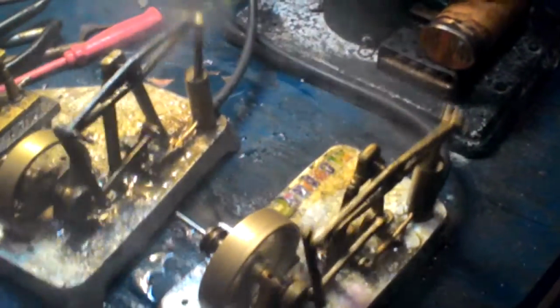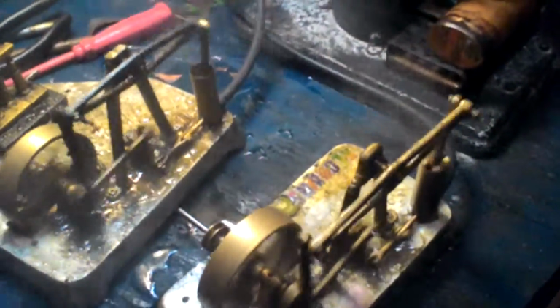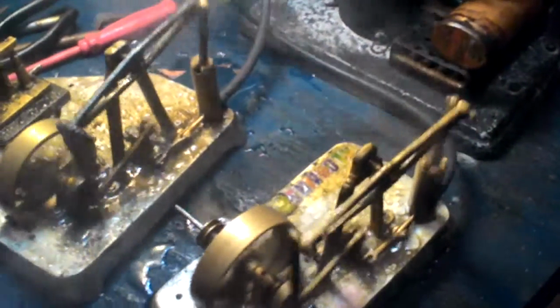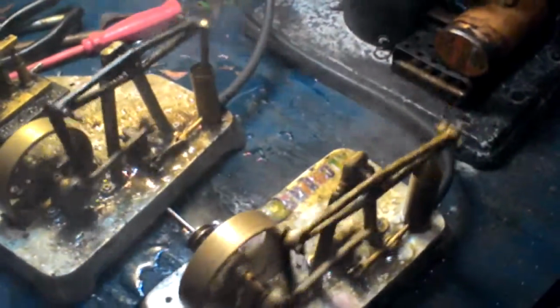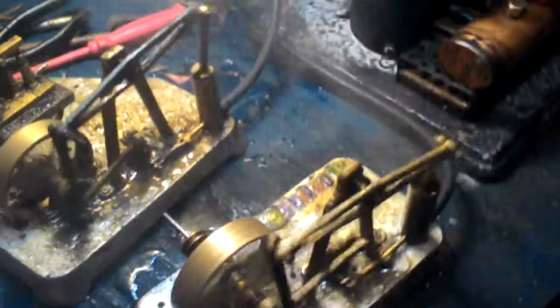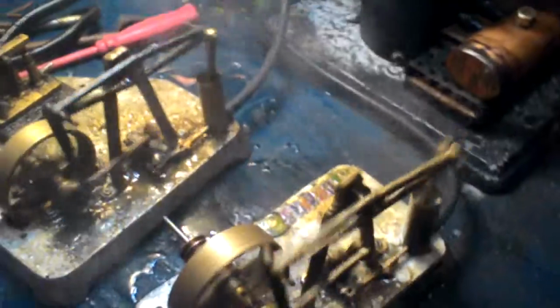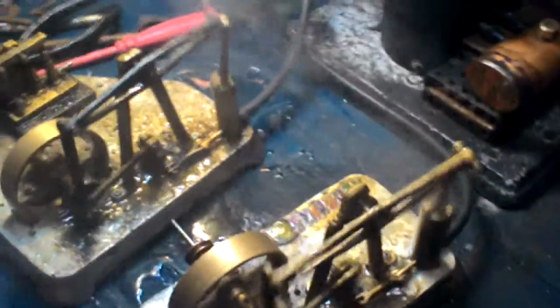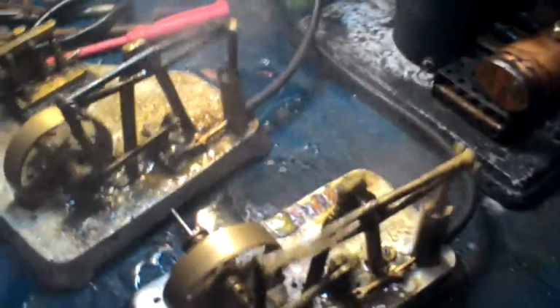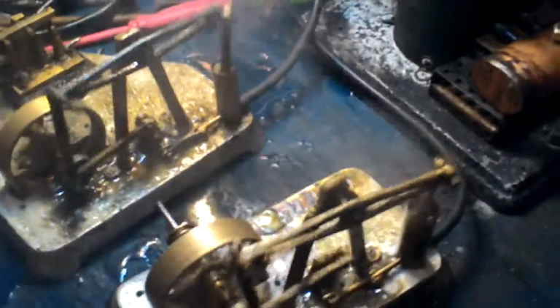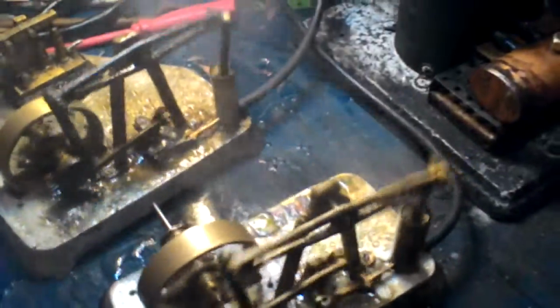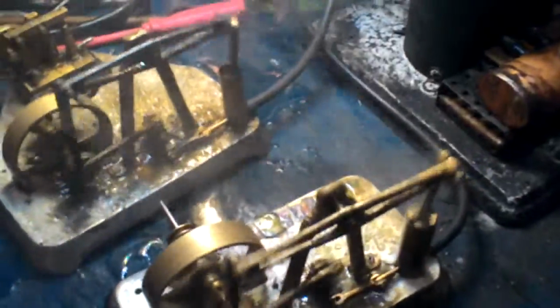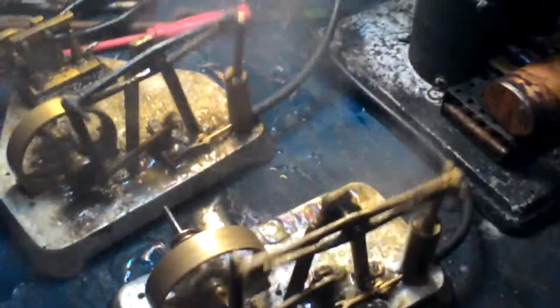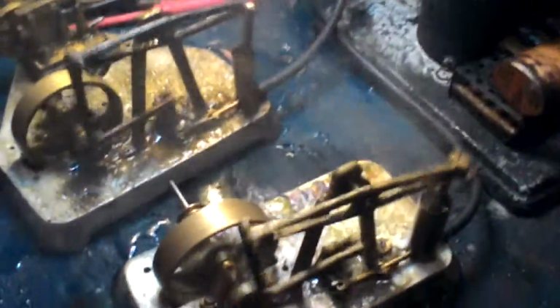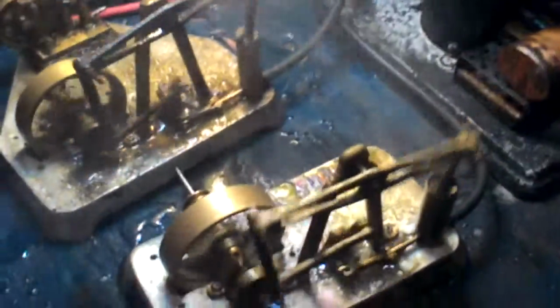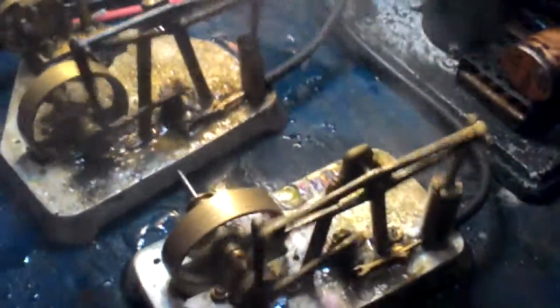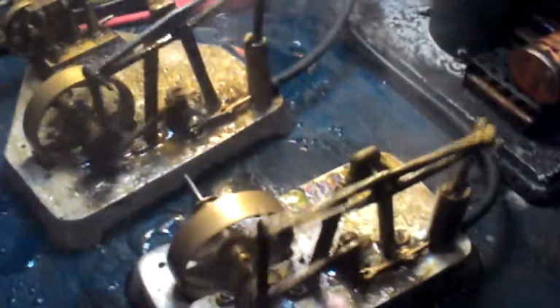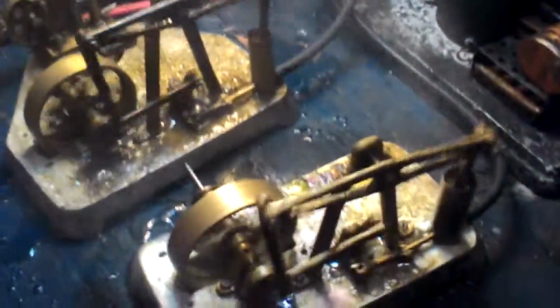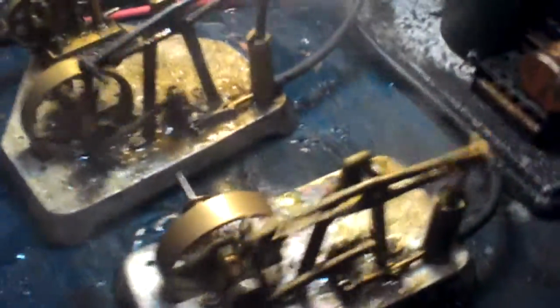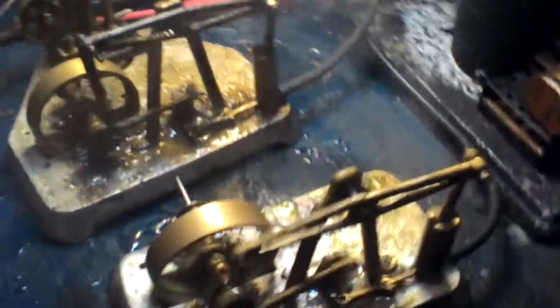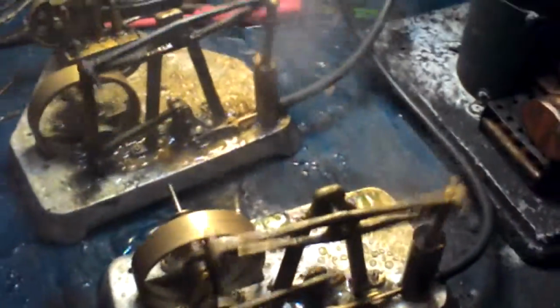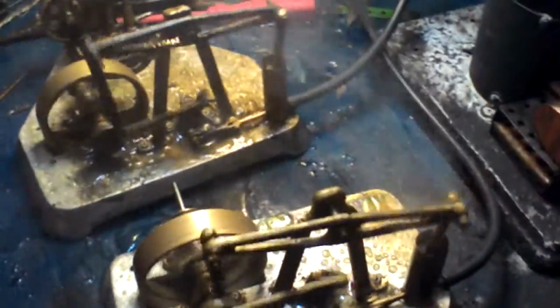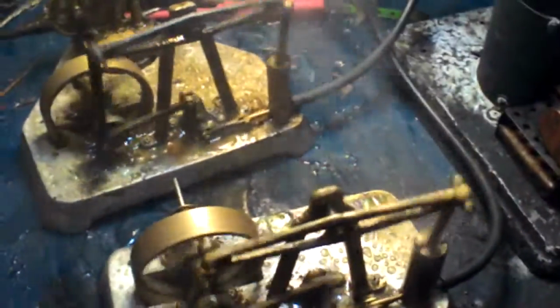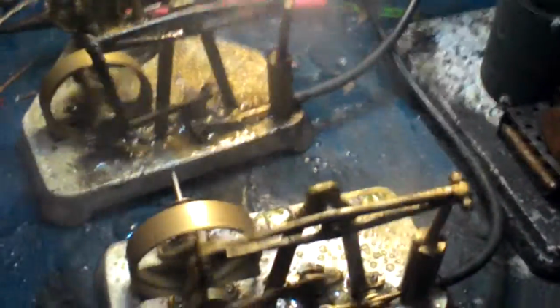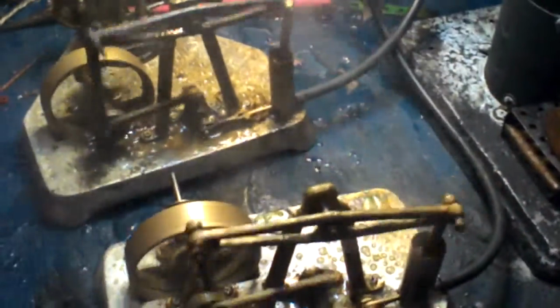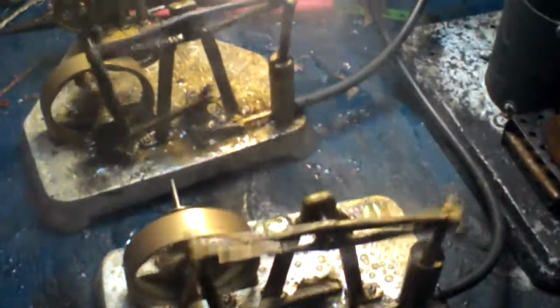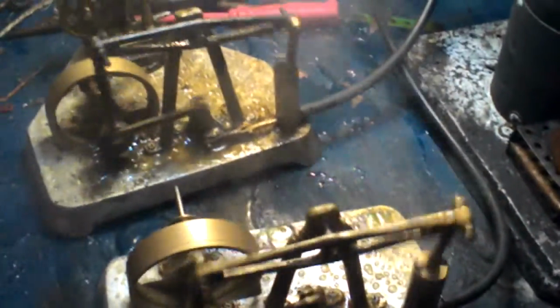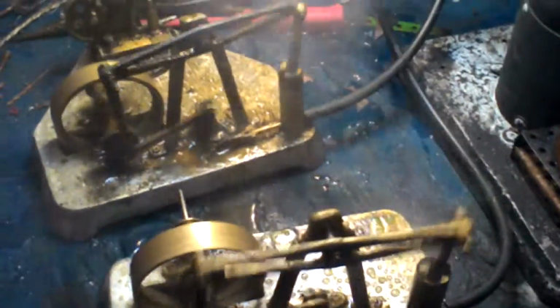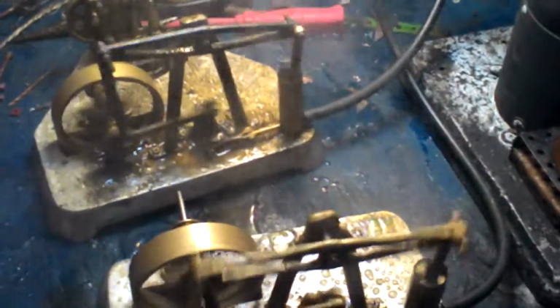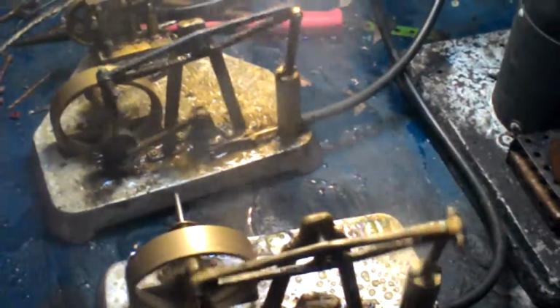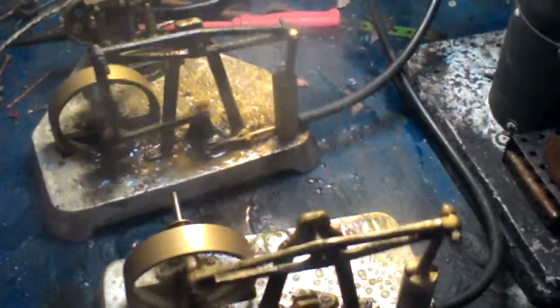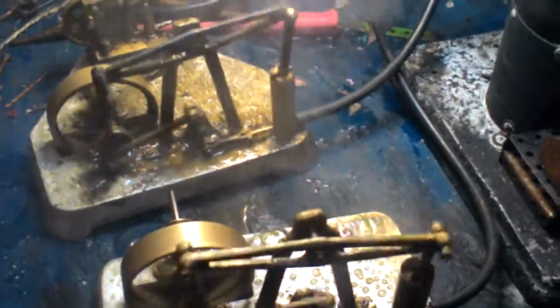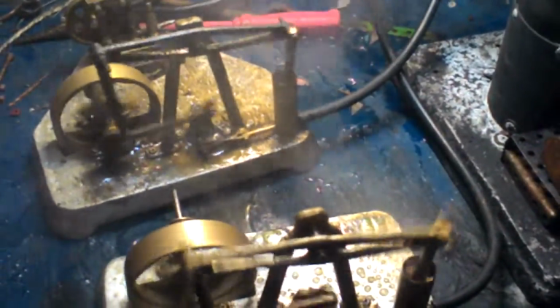That's the first time these two beams have been in action together, going nicely.